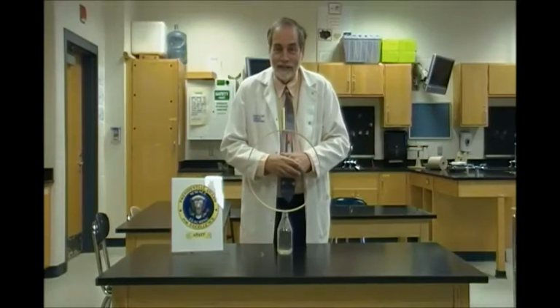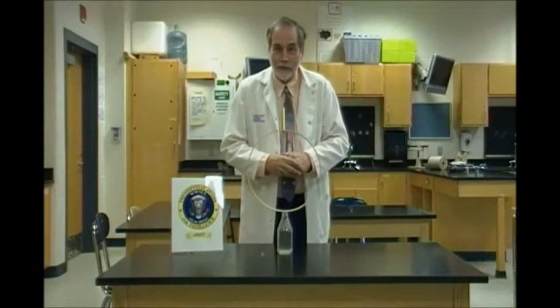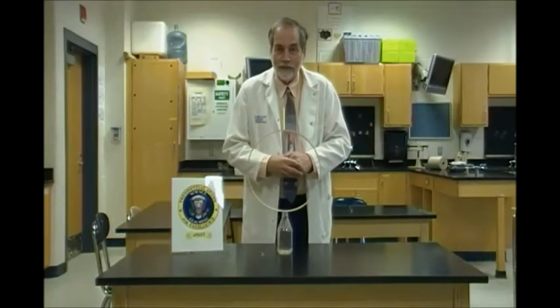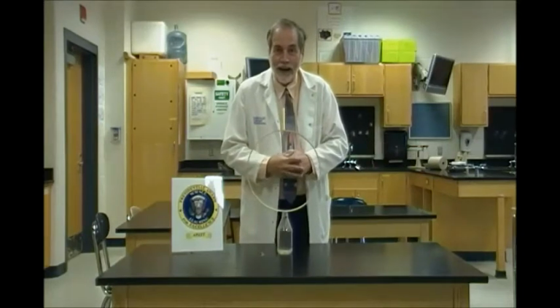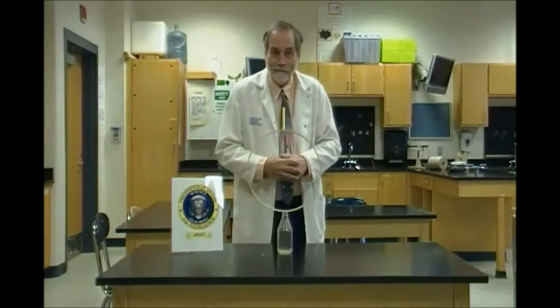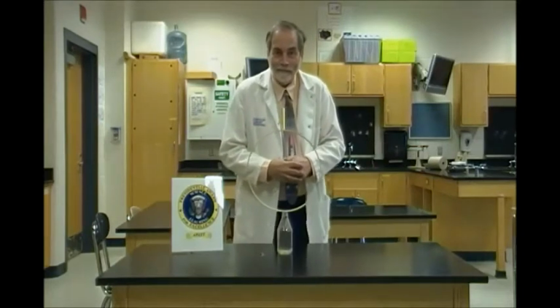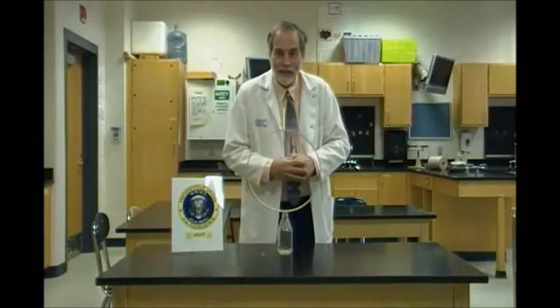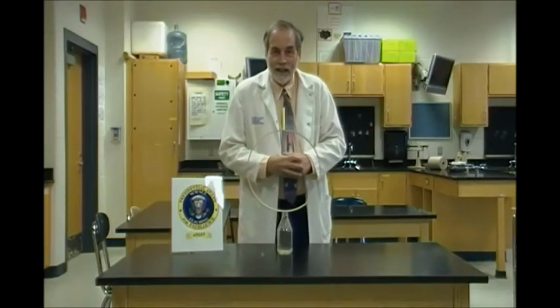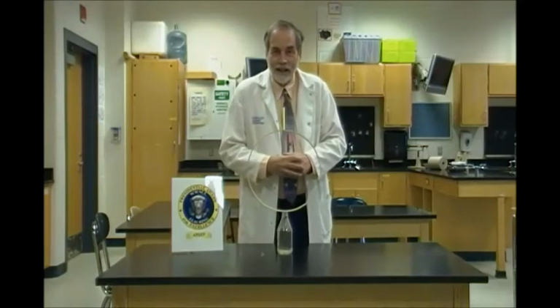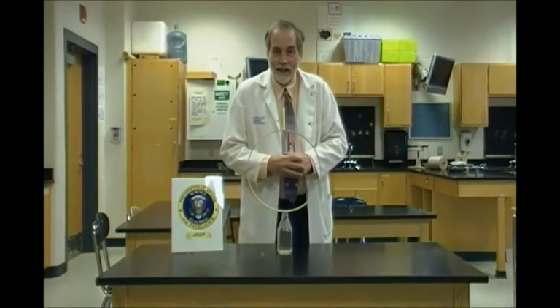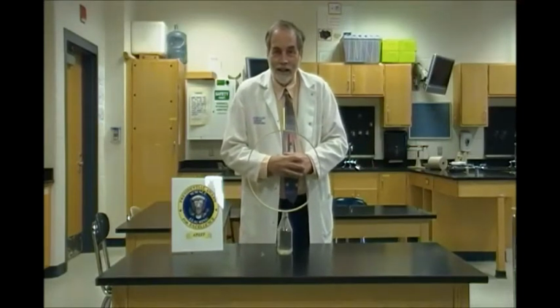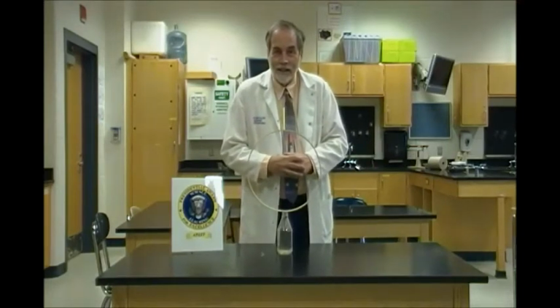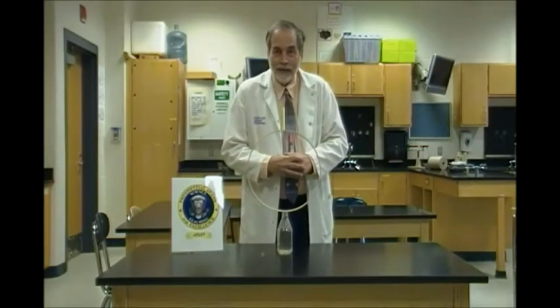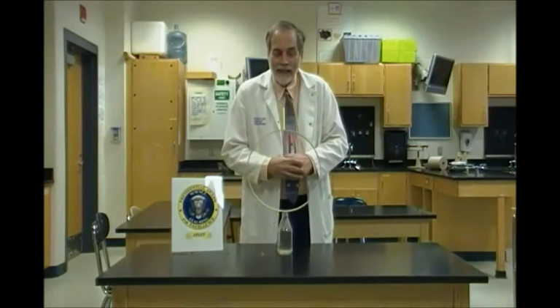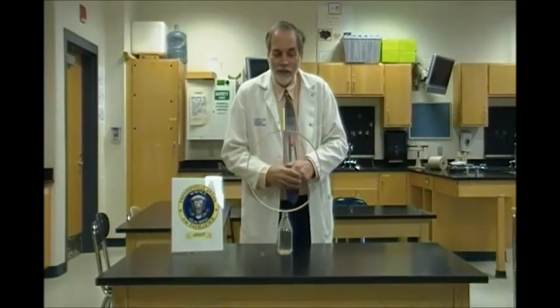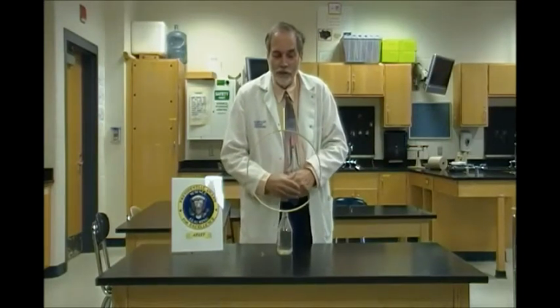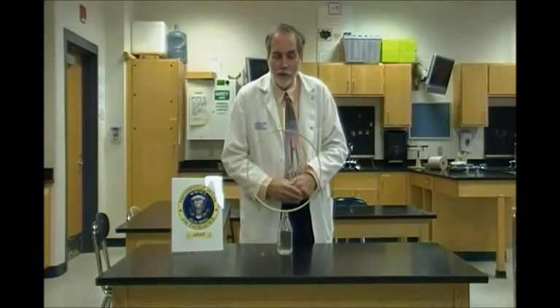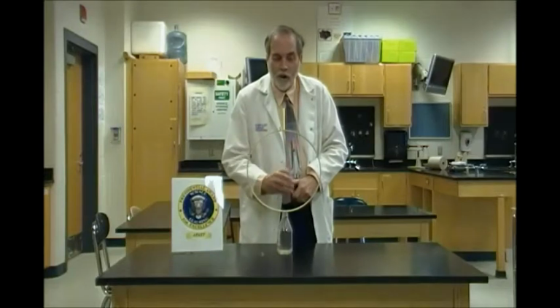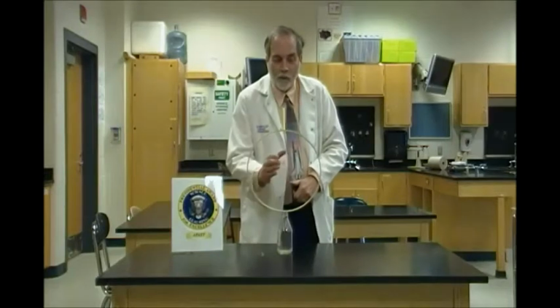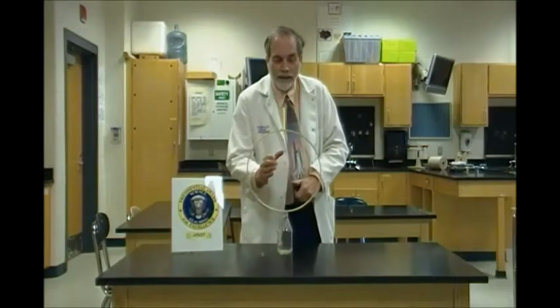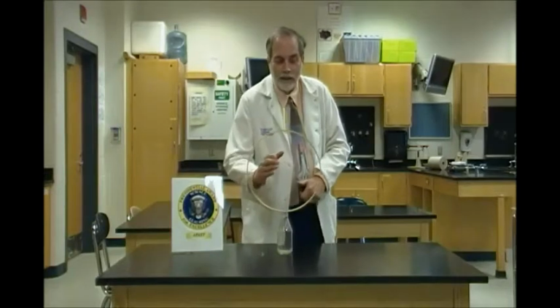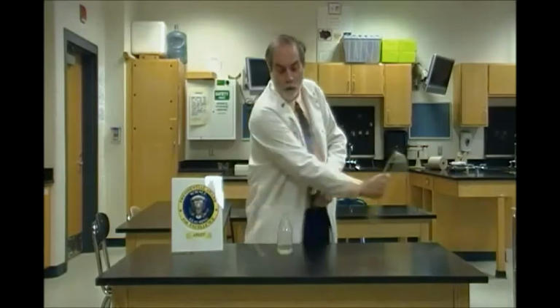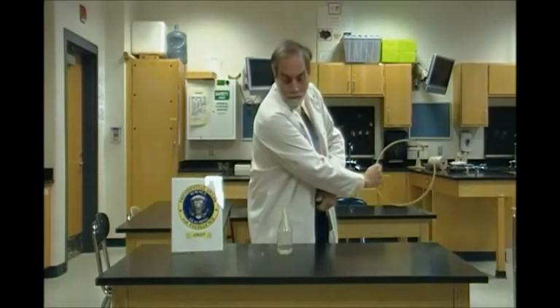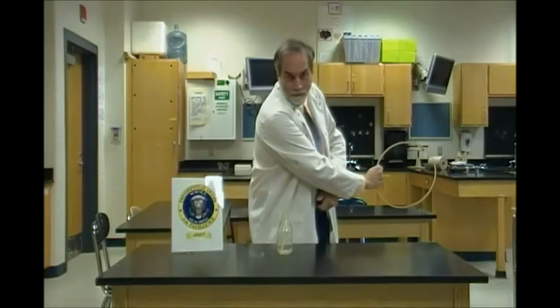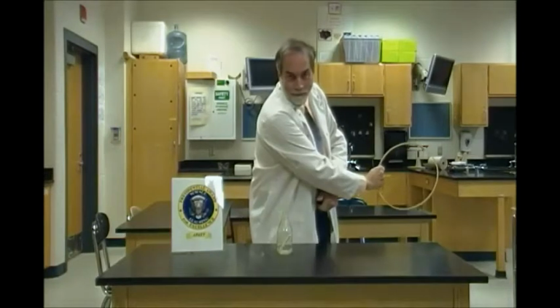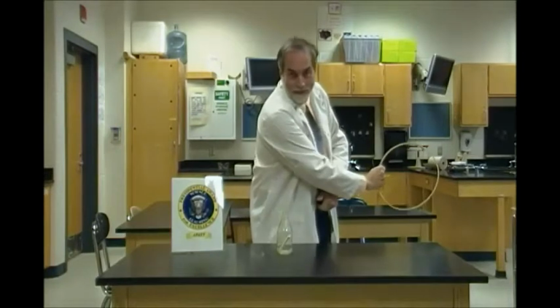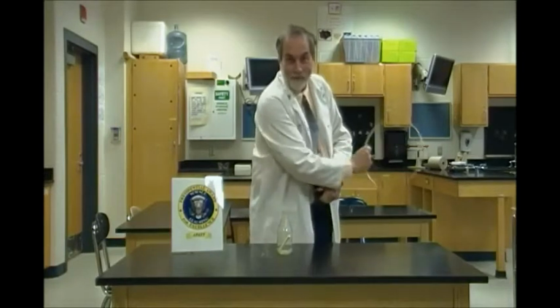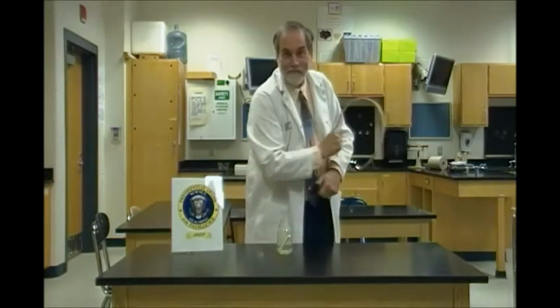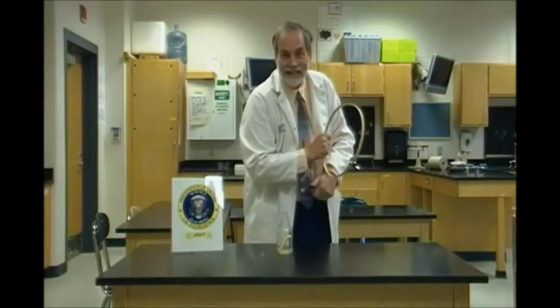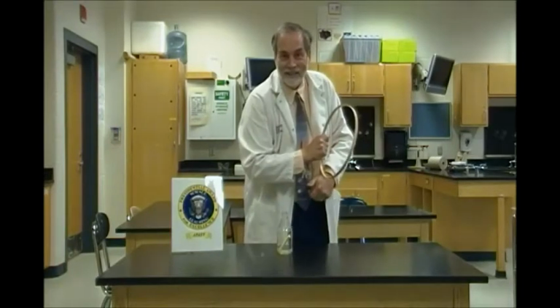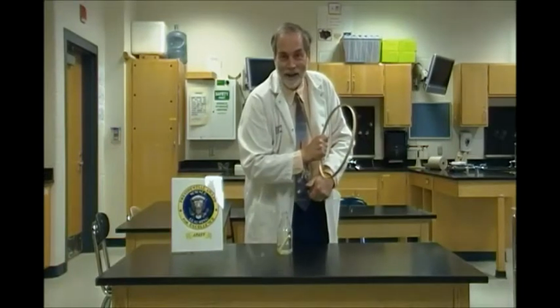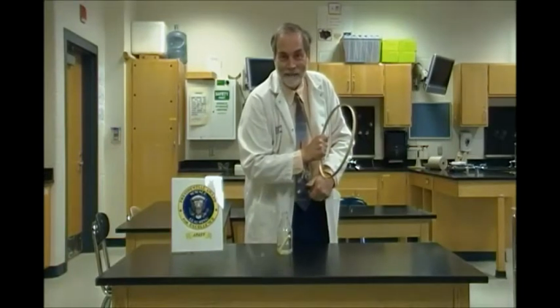Shall we give it a try? Three, two, one, go! Right into the bottom.